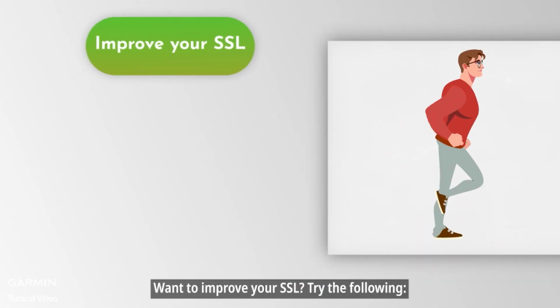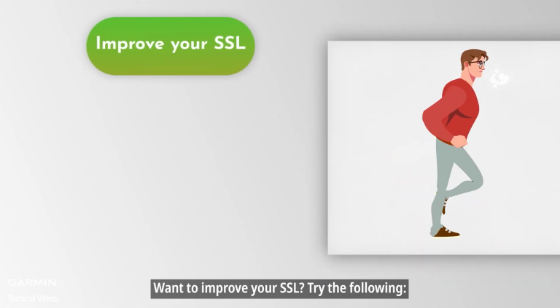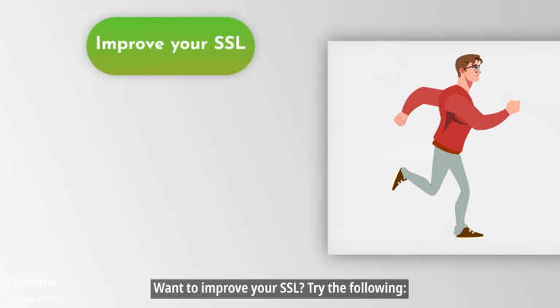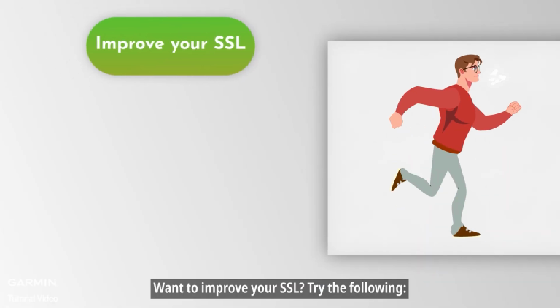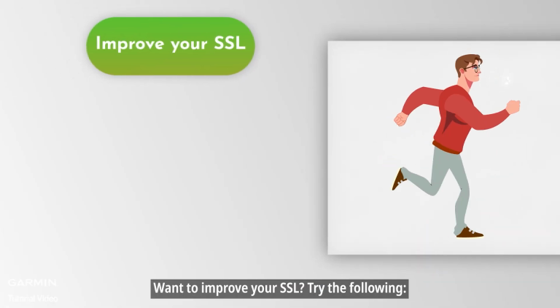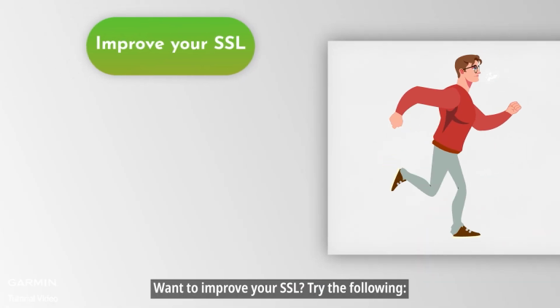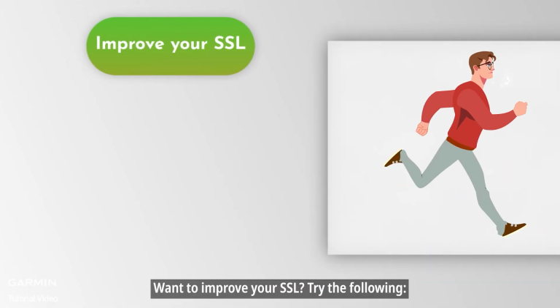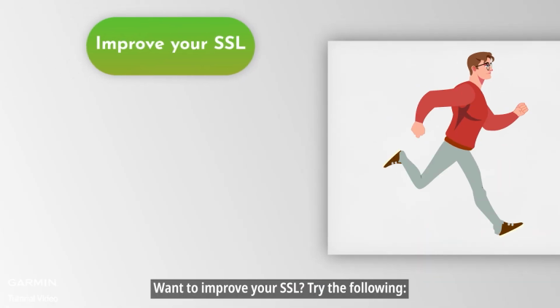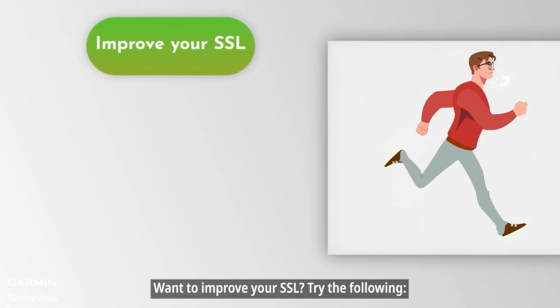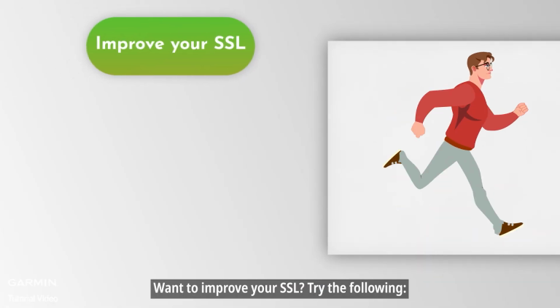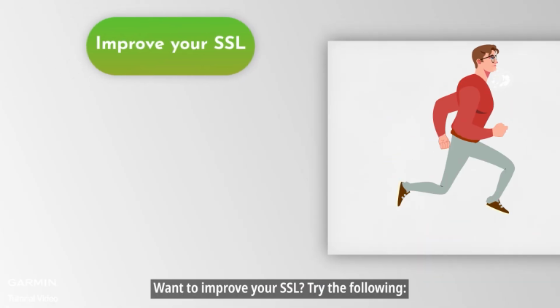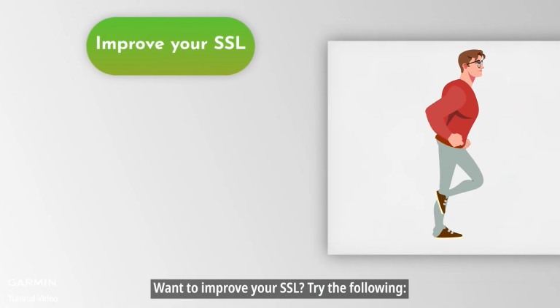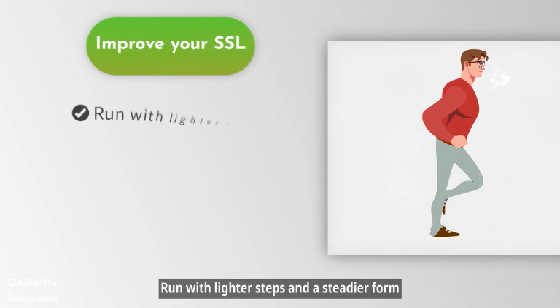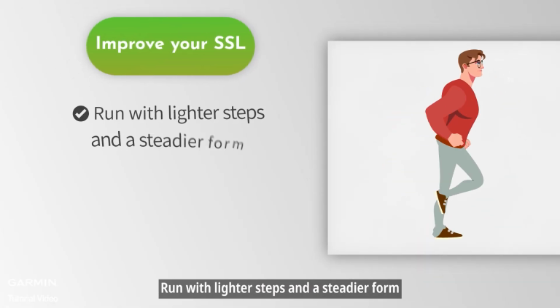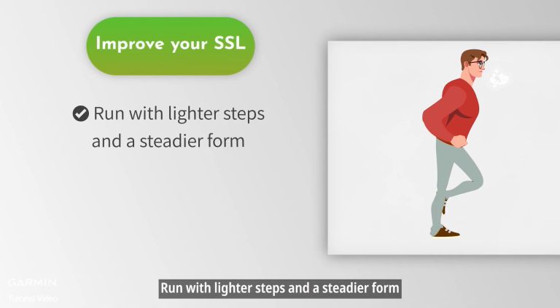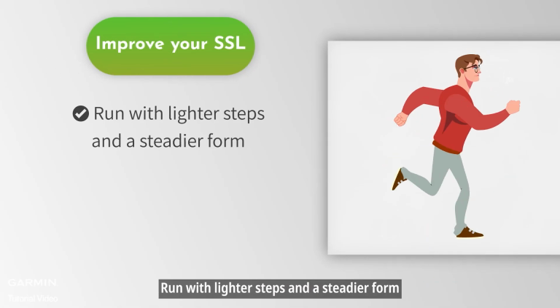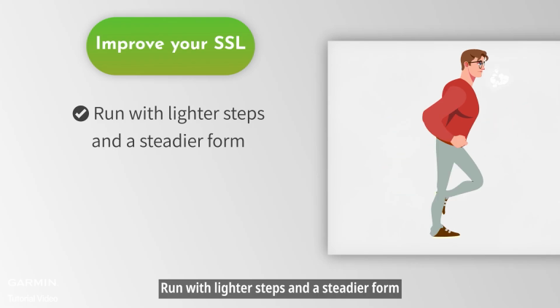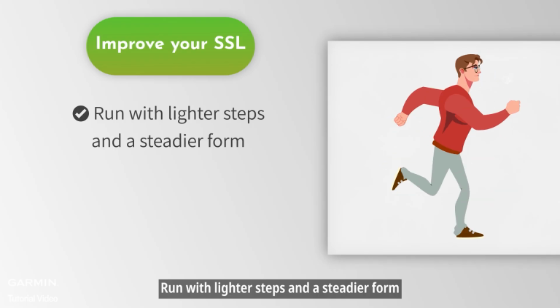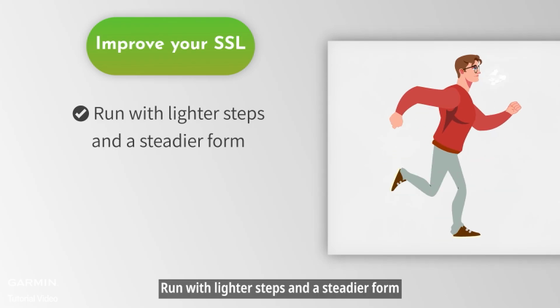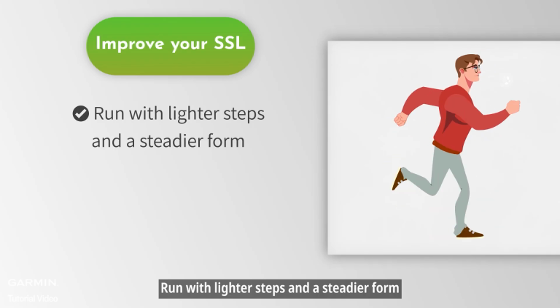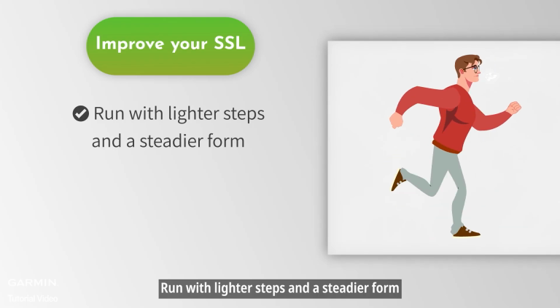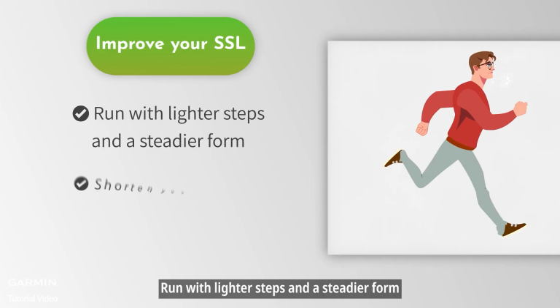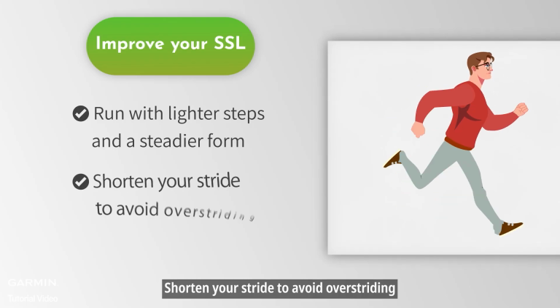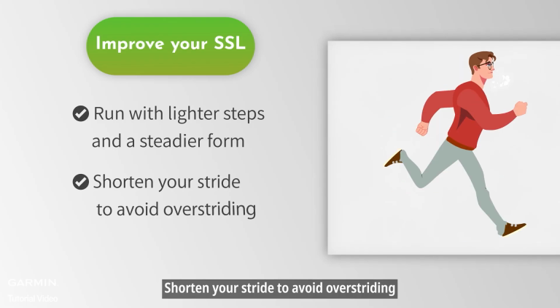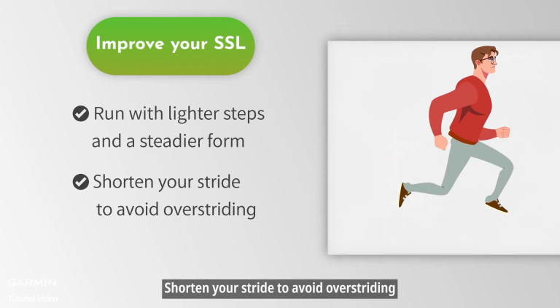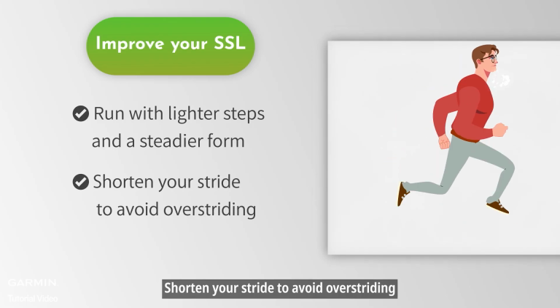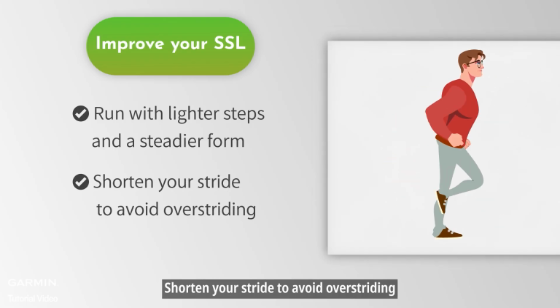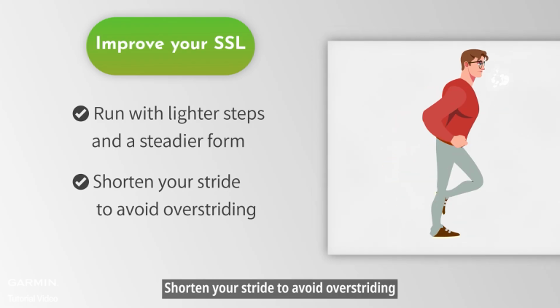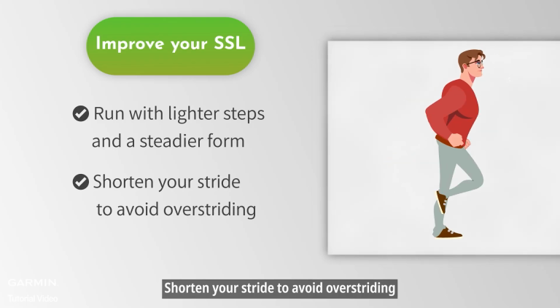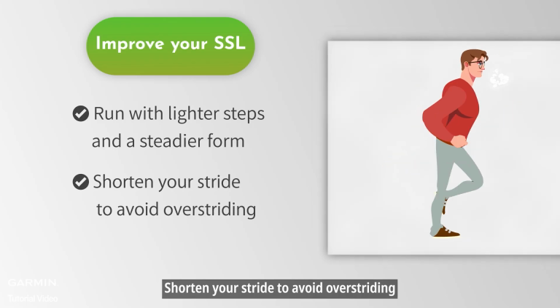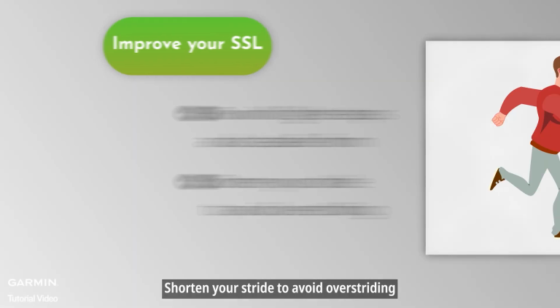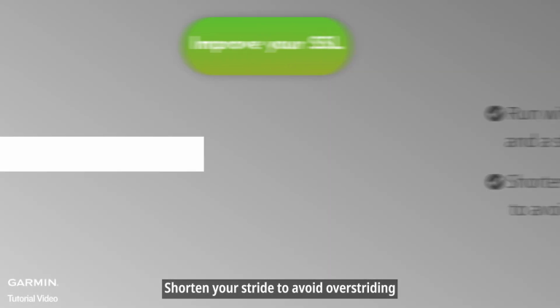Want to improve your SSL? Try the following: run with lighter steps and a steadier form, and shorten your stride to avoid over-striding.